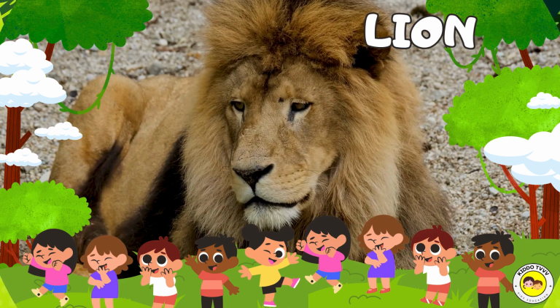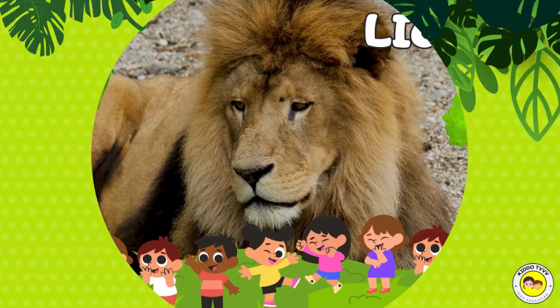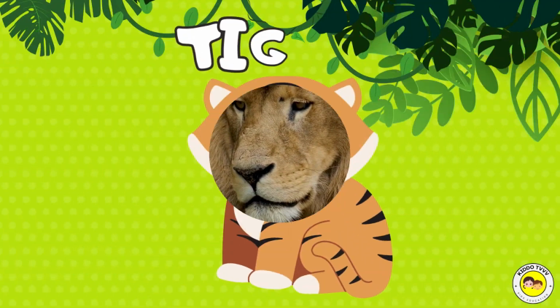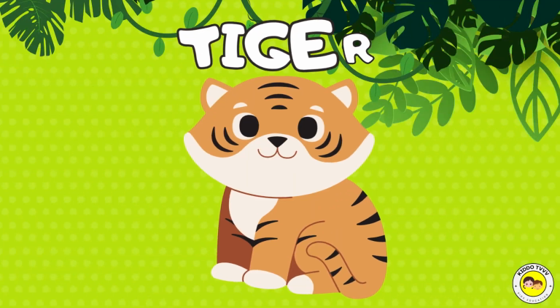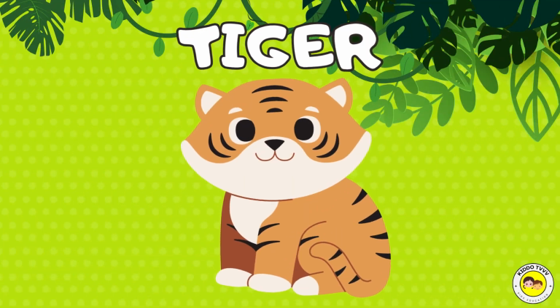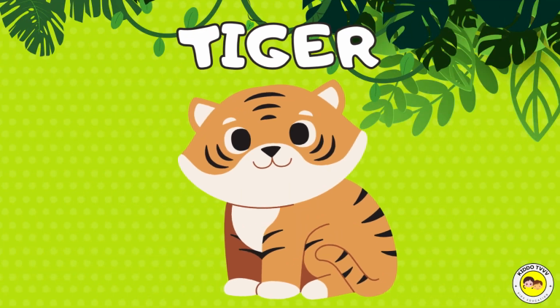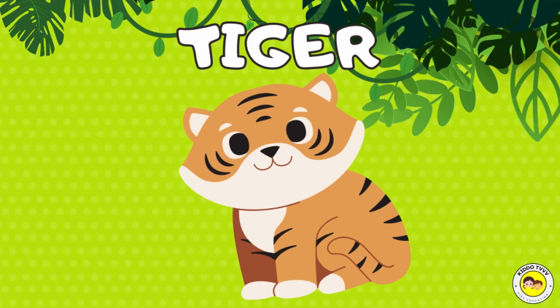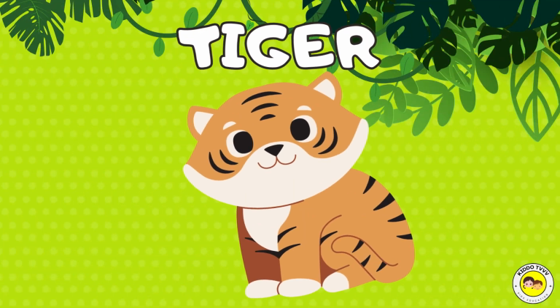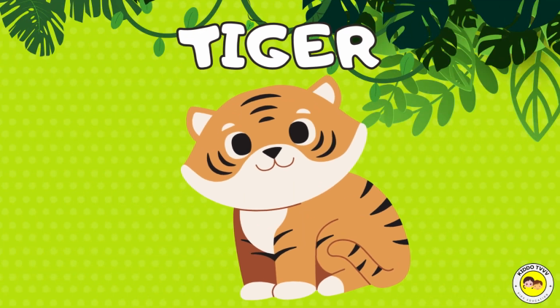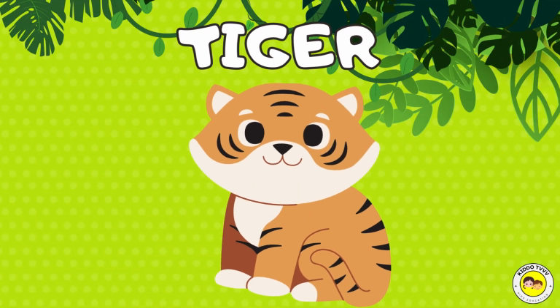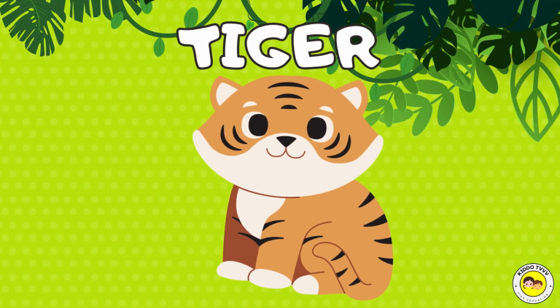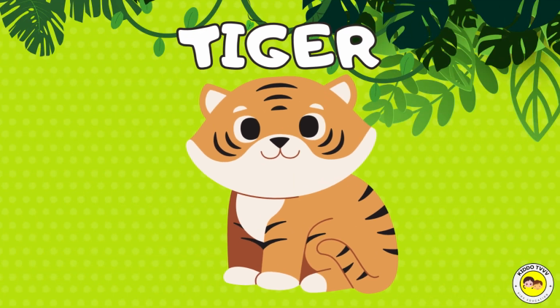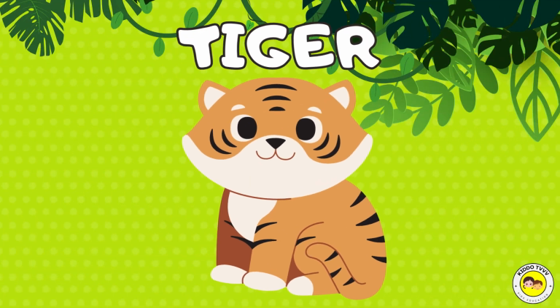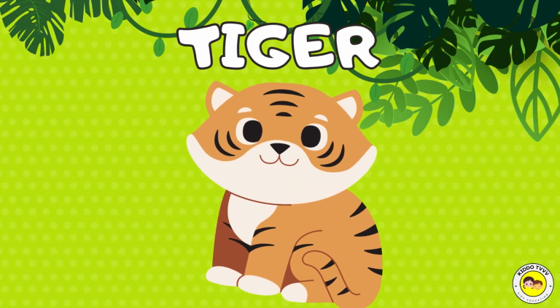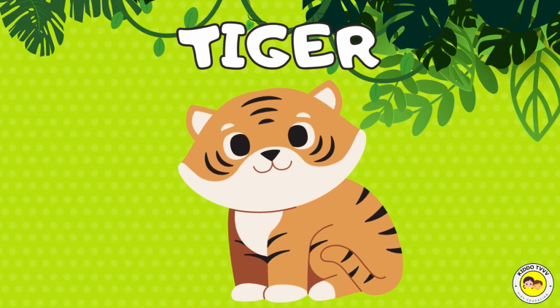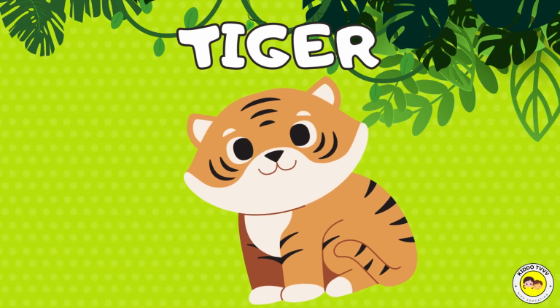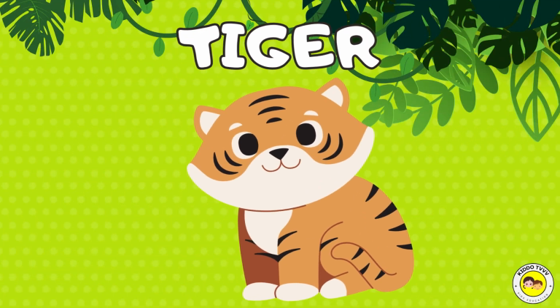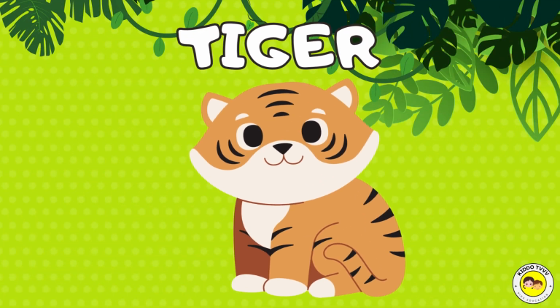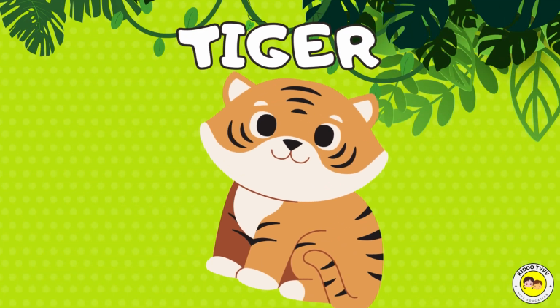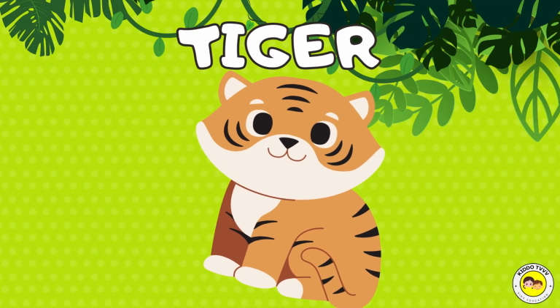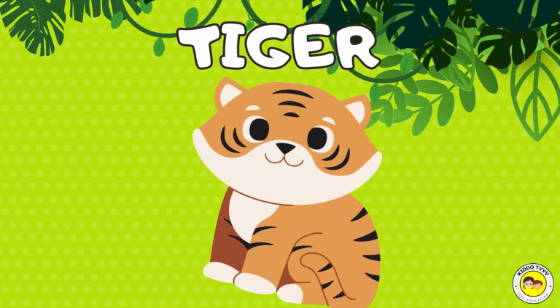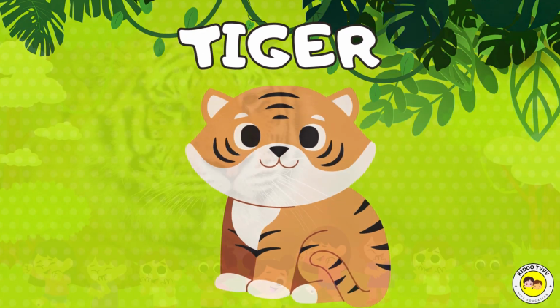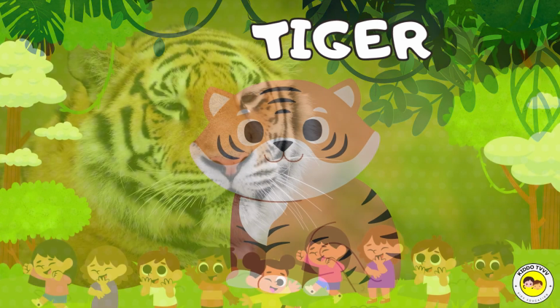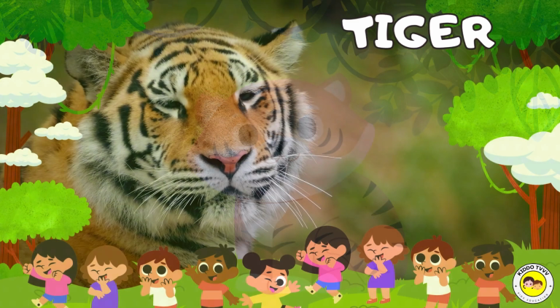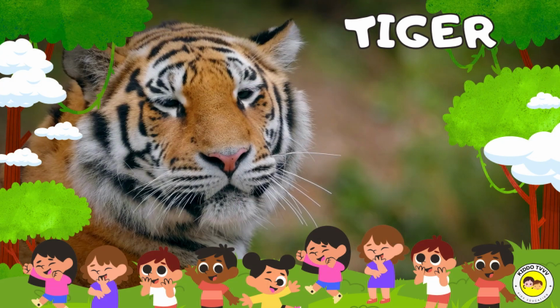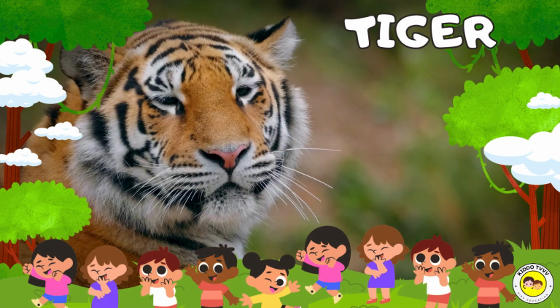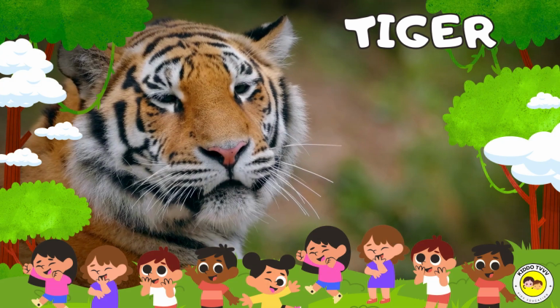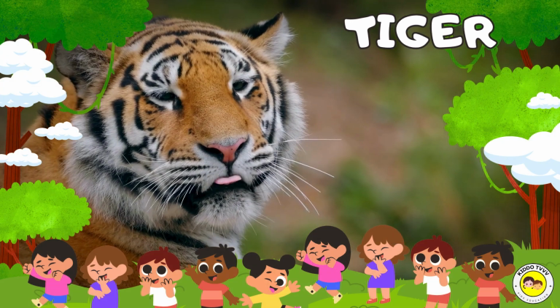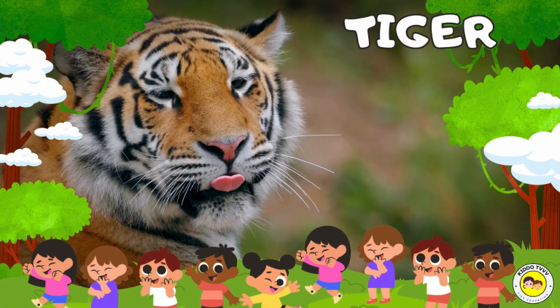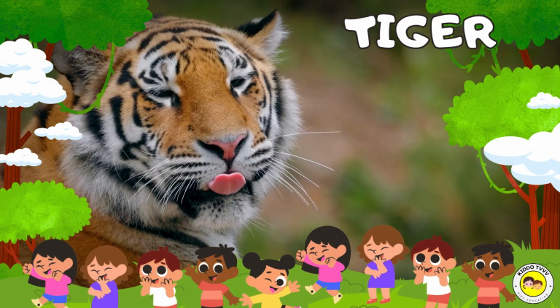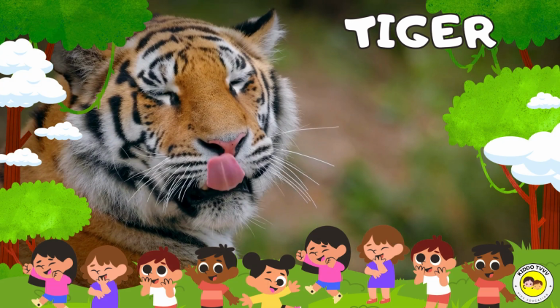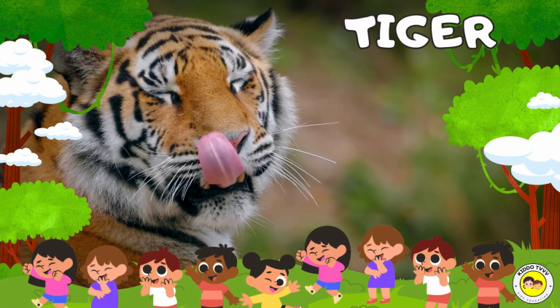Hey, I am a tiger! Tiger! Hey, I am a tiger! Tiger!